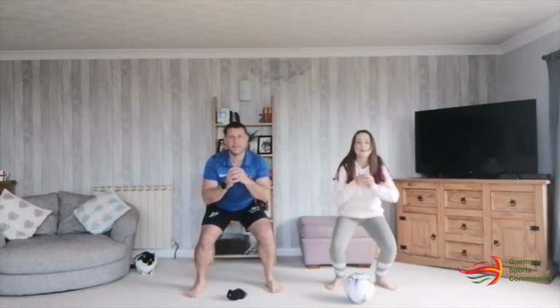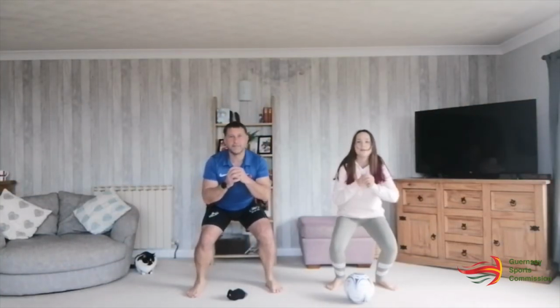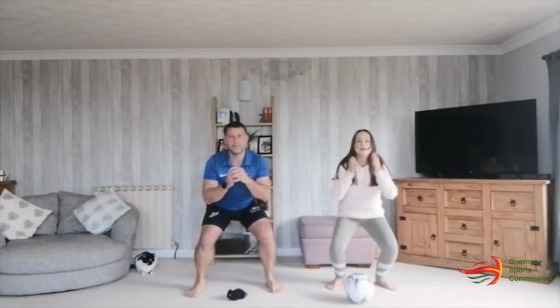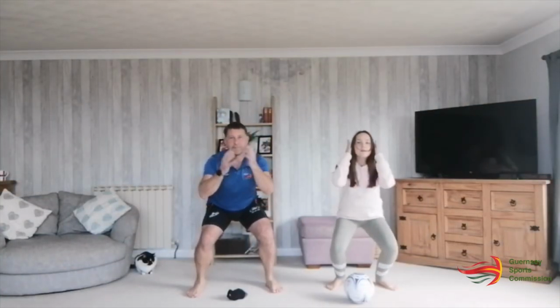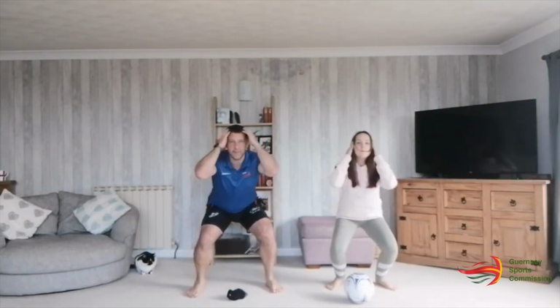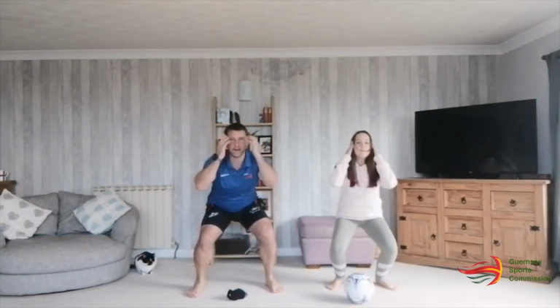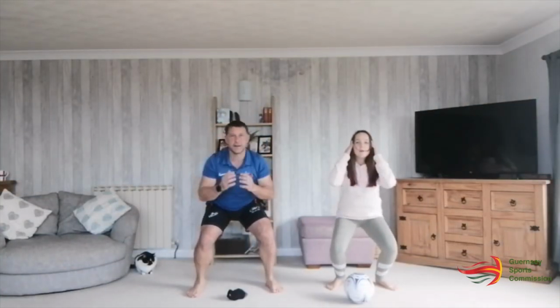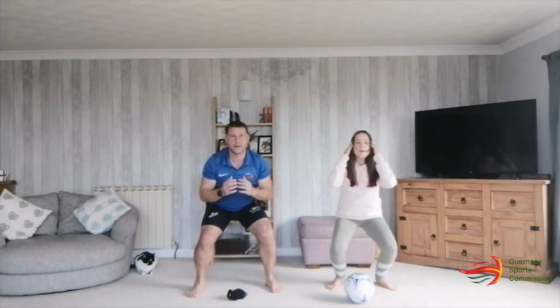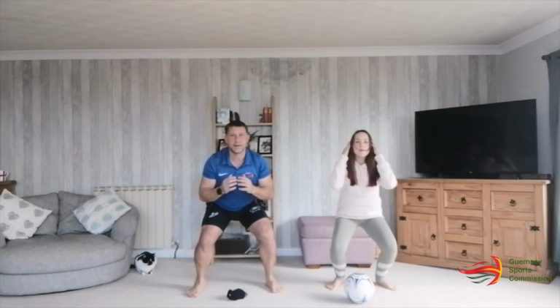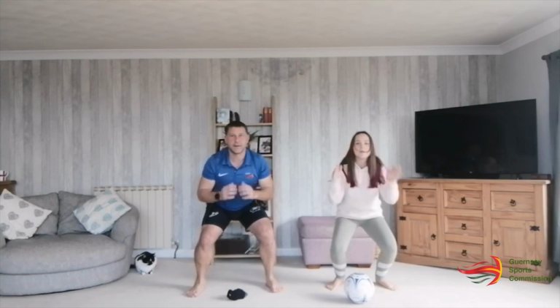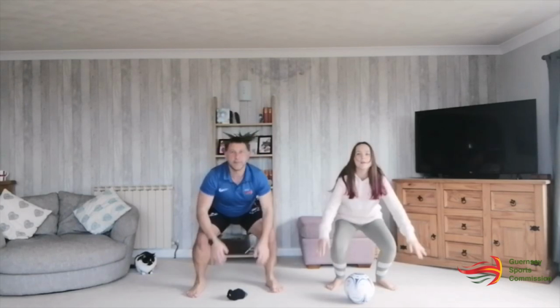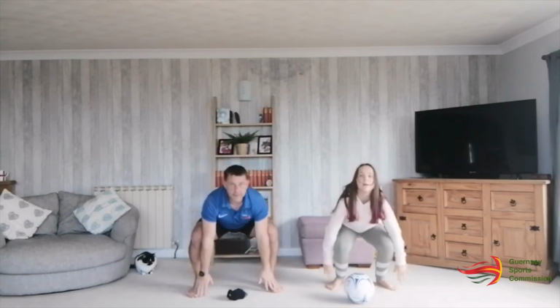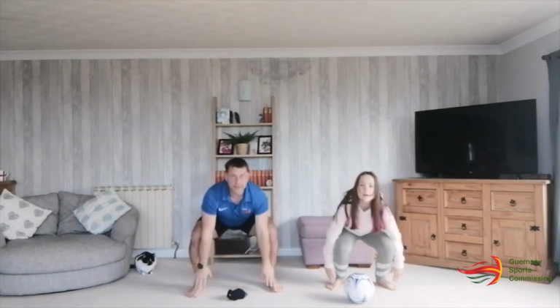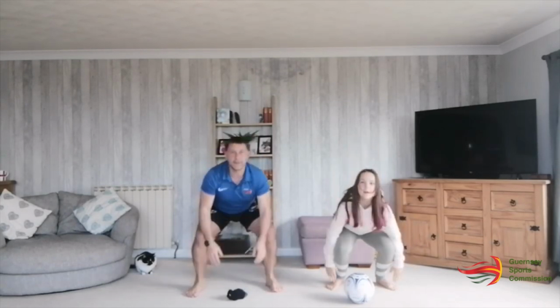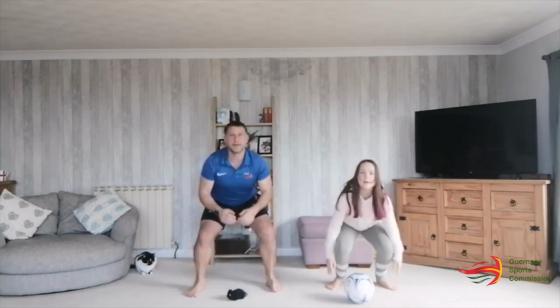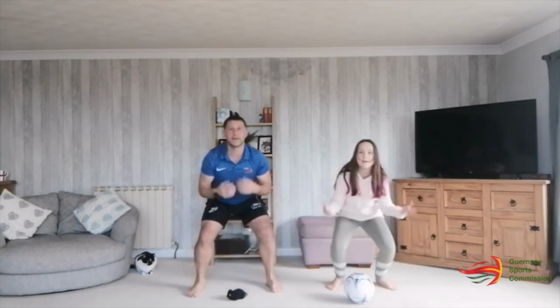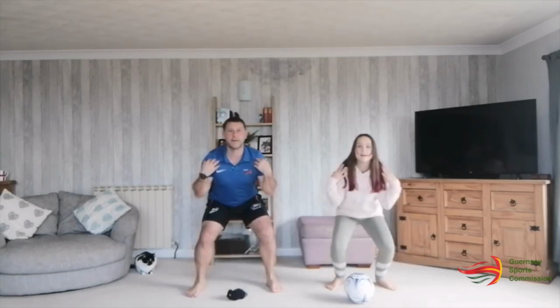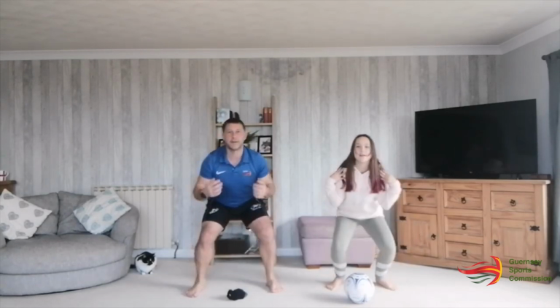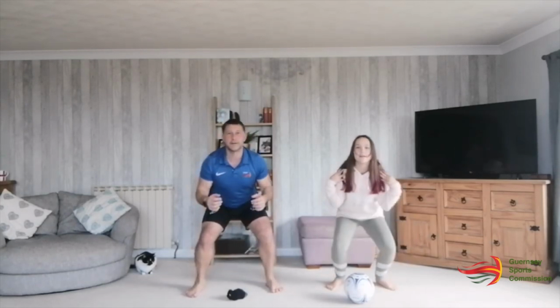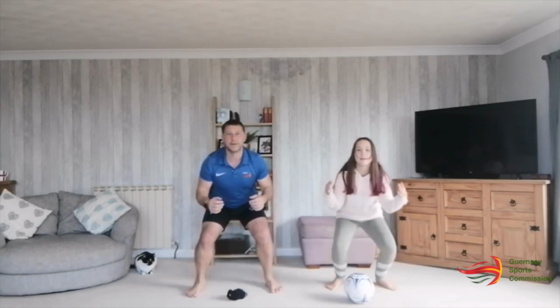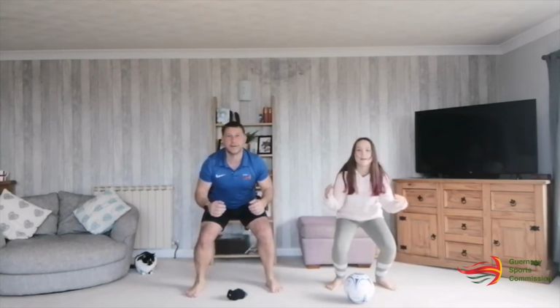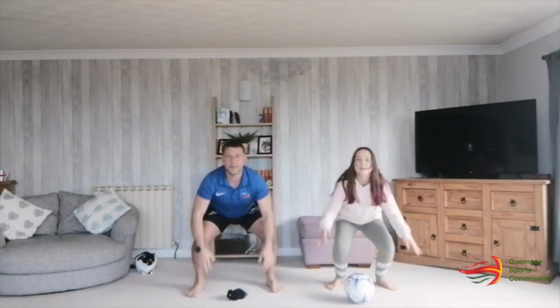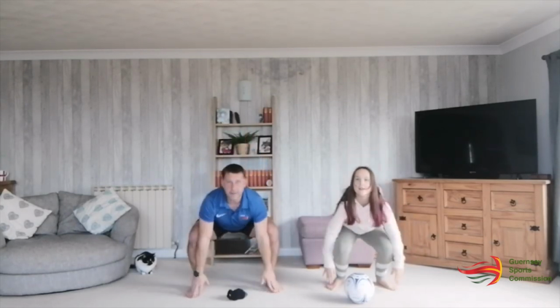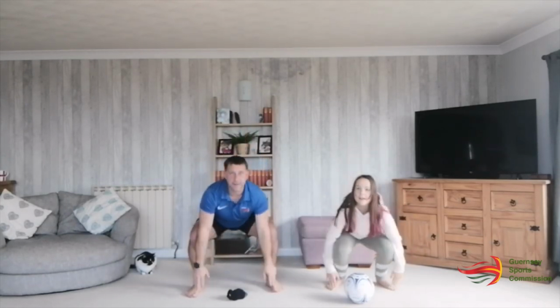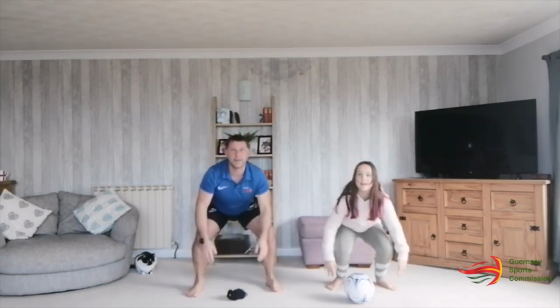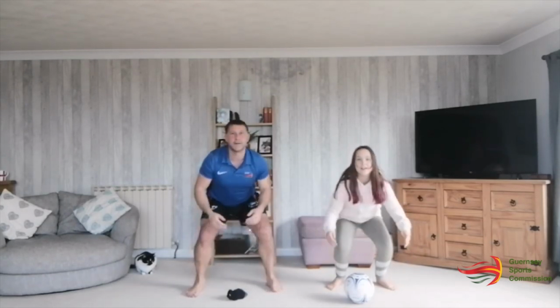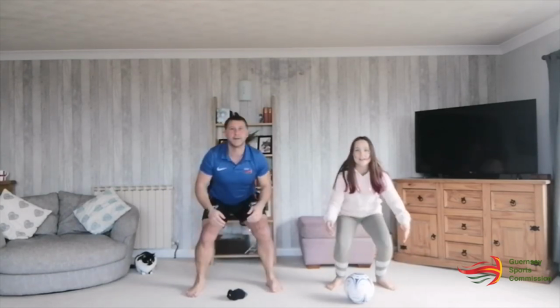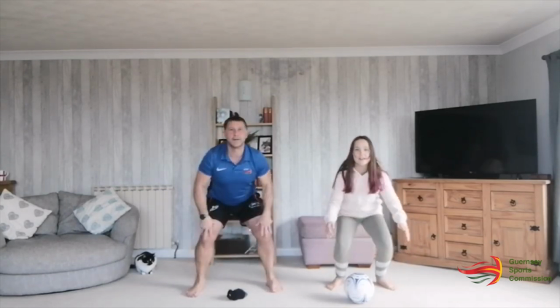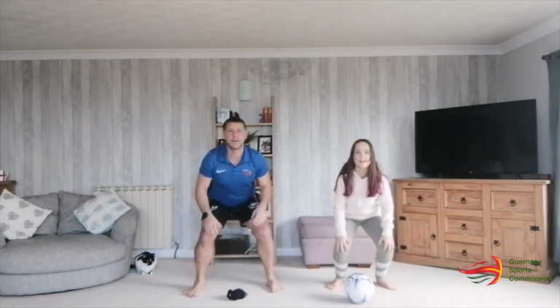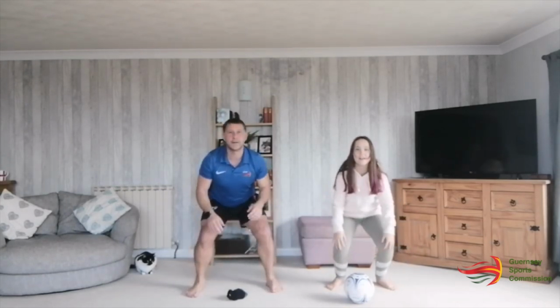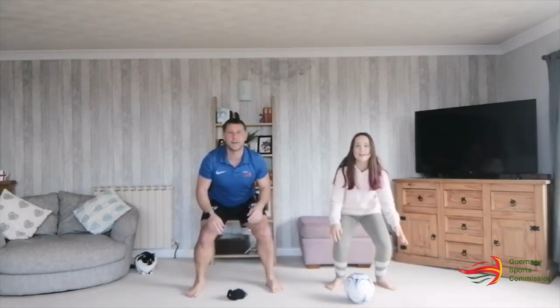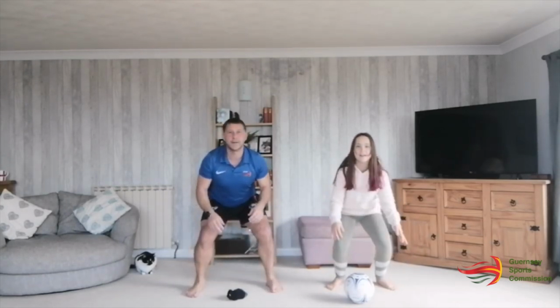Head, toes, shoulders, toes, knees, head.